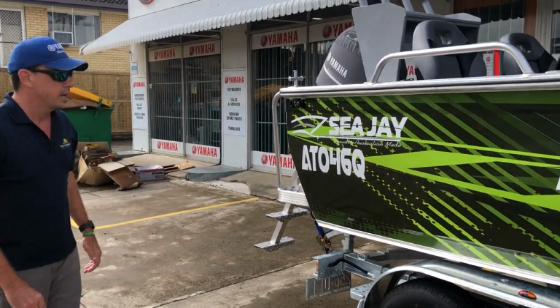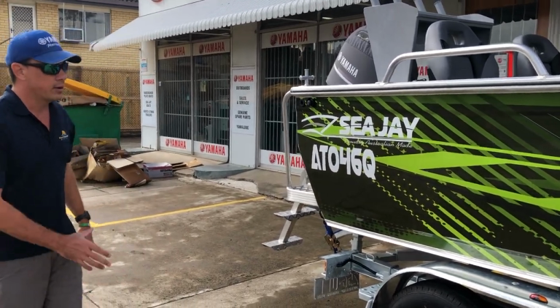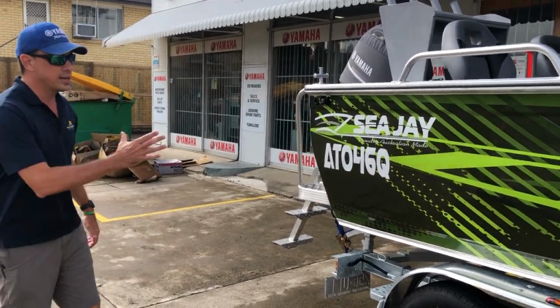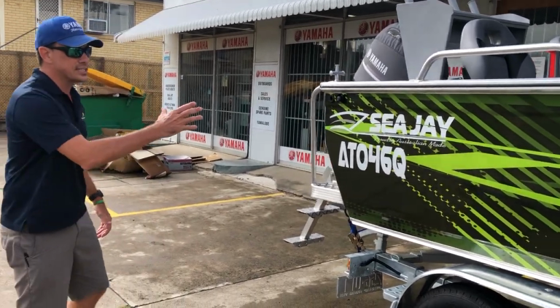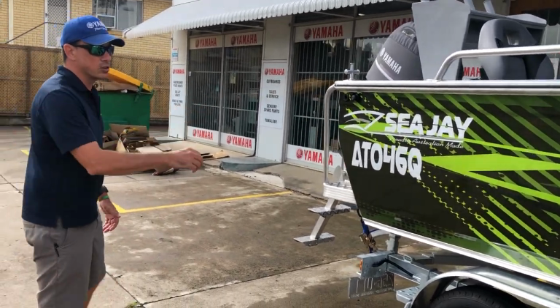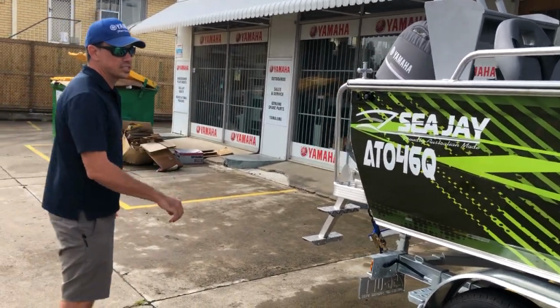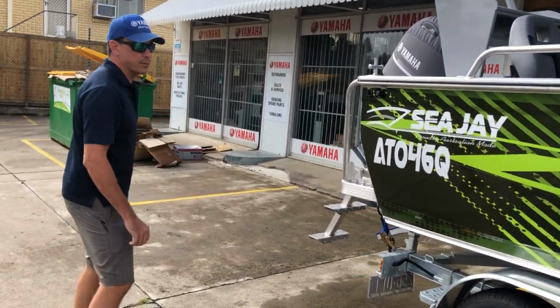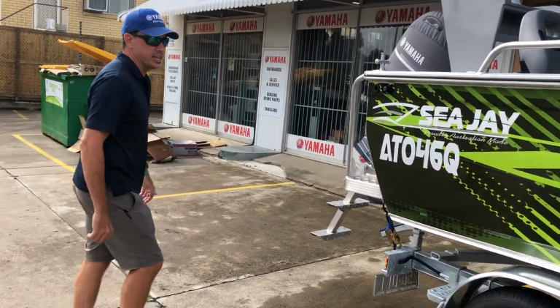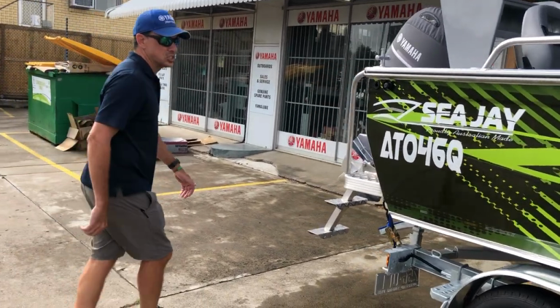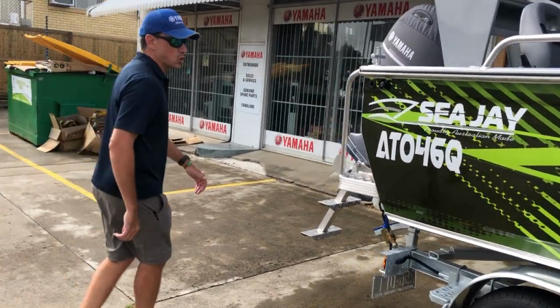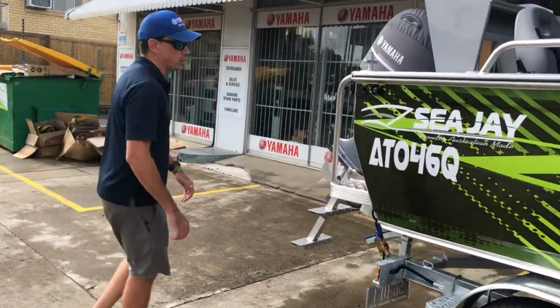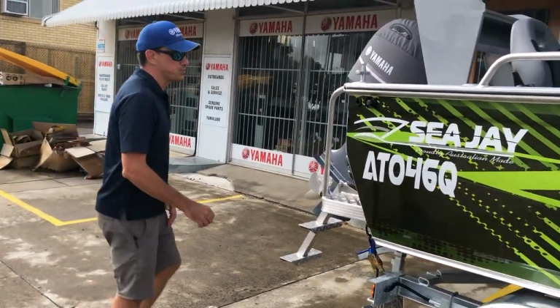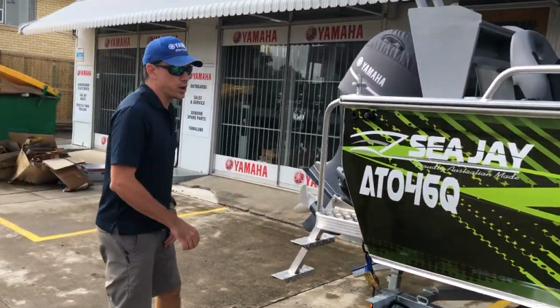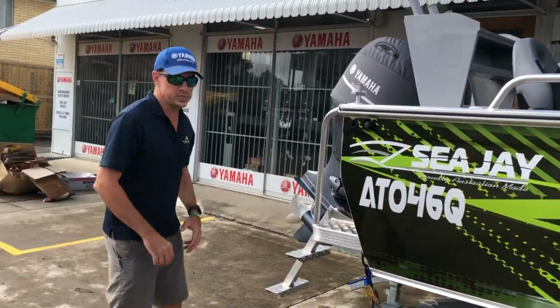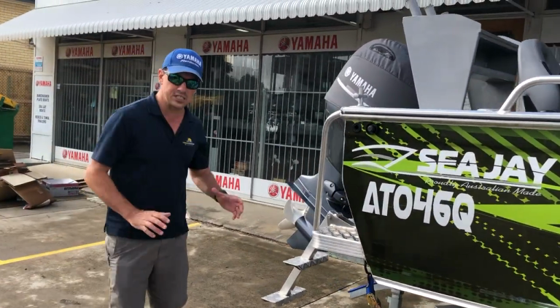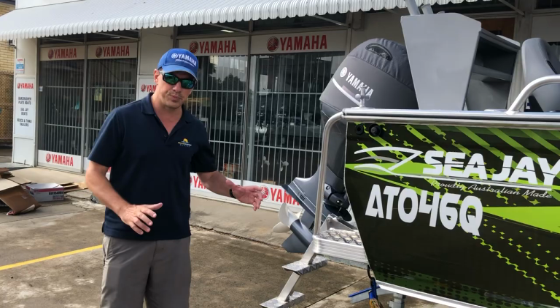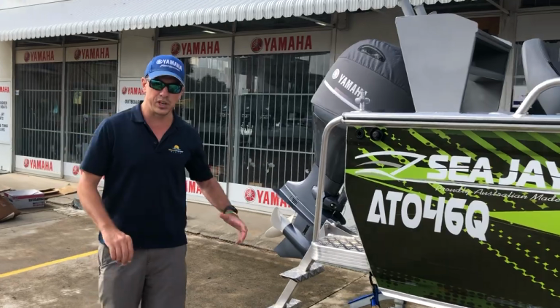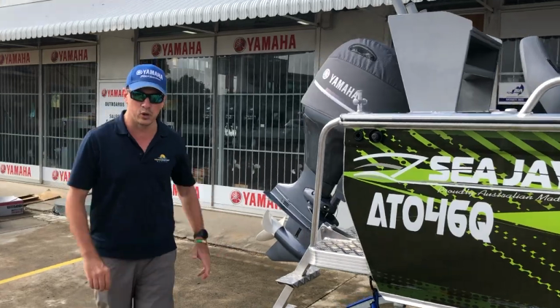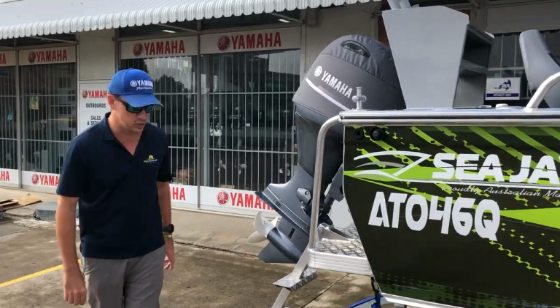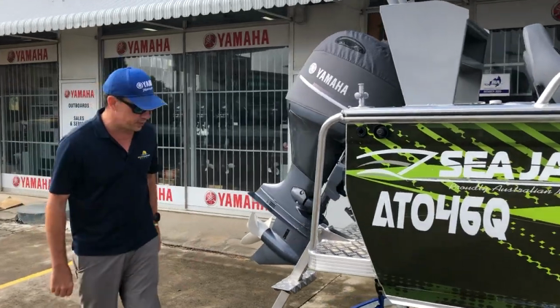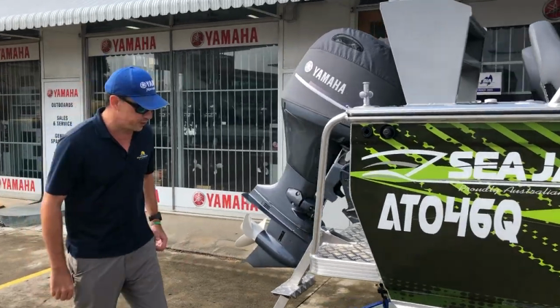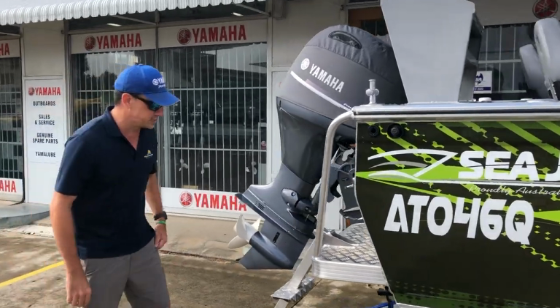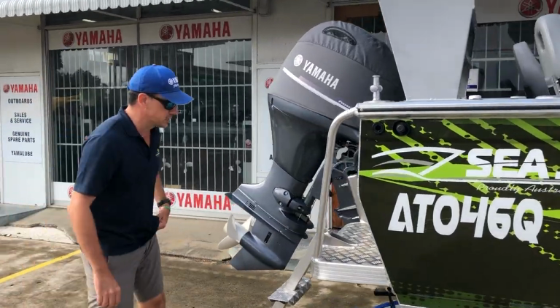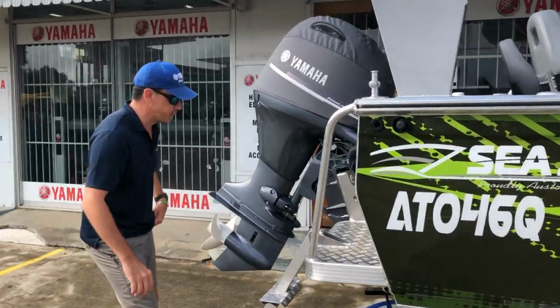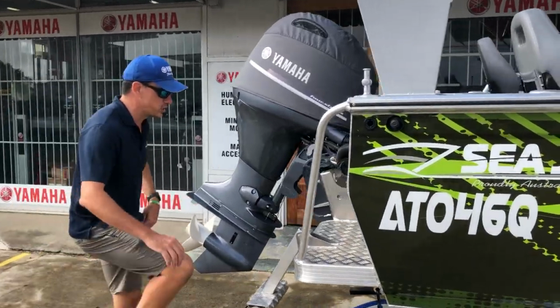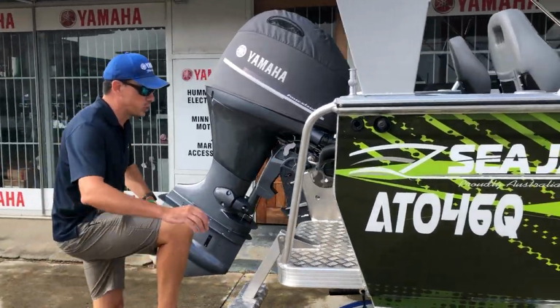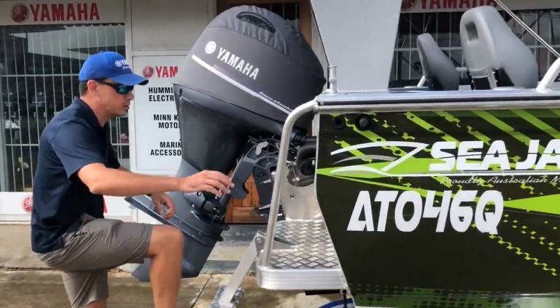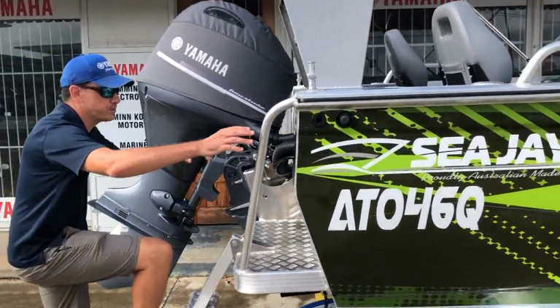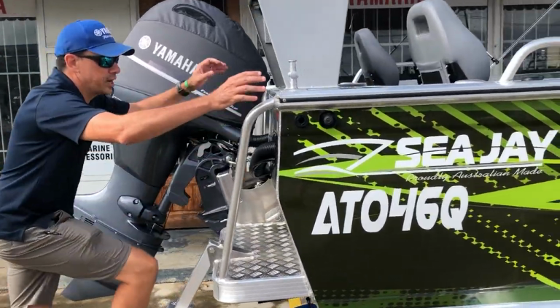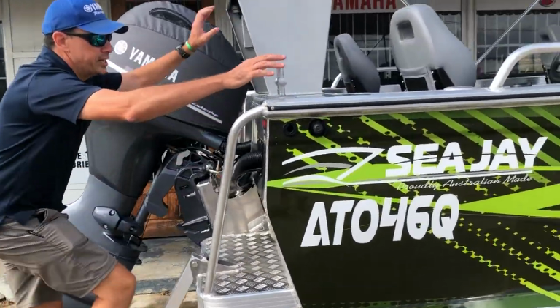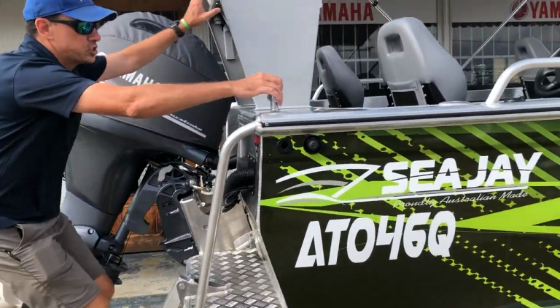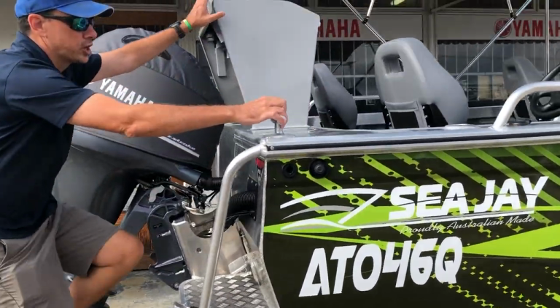Anyway, let's have a look at some of the inside of this boat. There's some pretty cool stuff fitted internally as well.